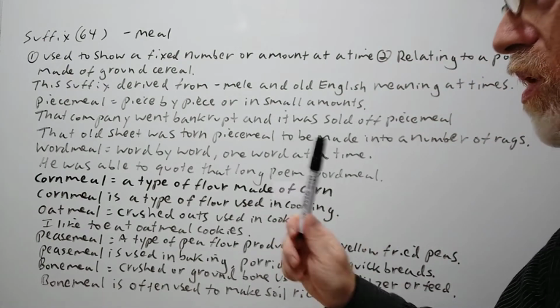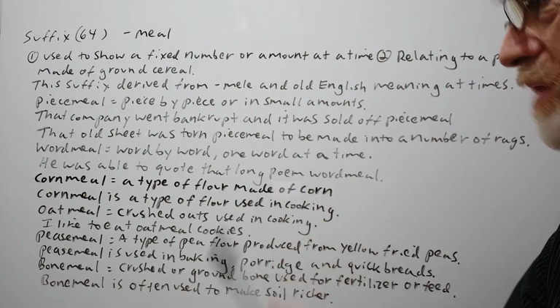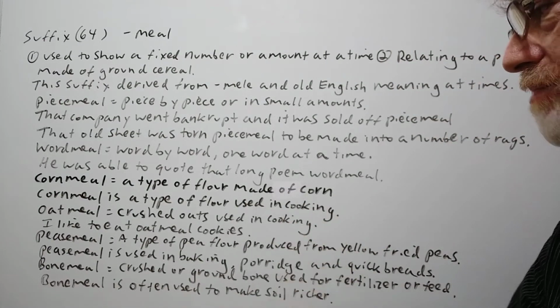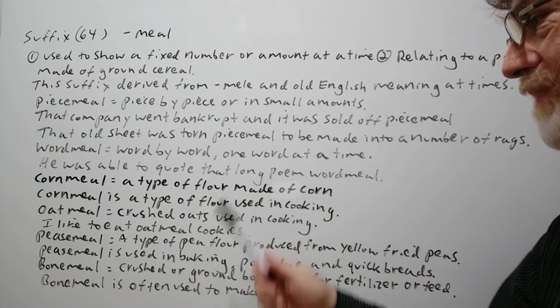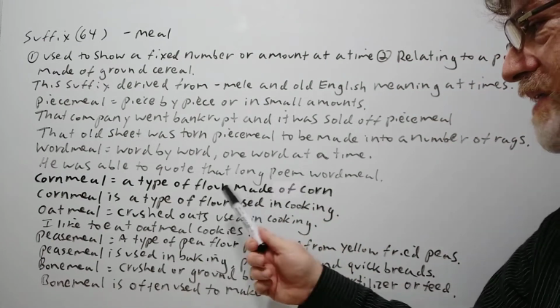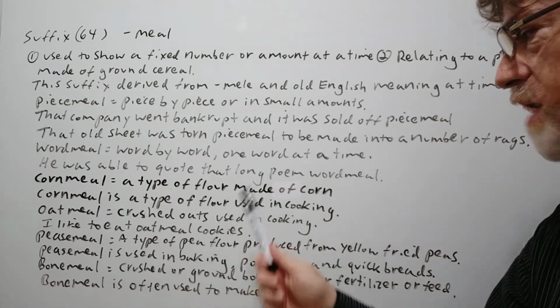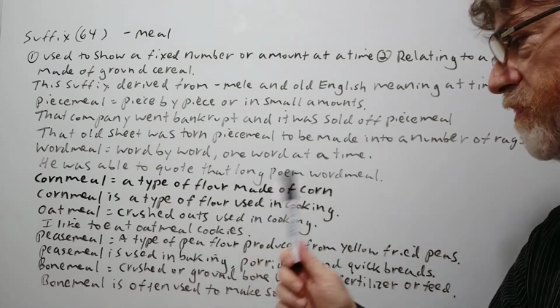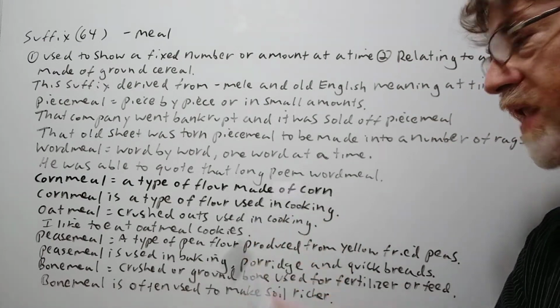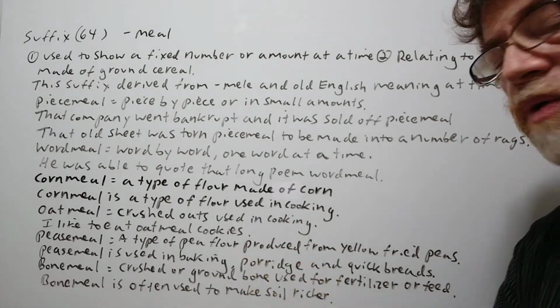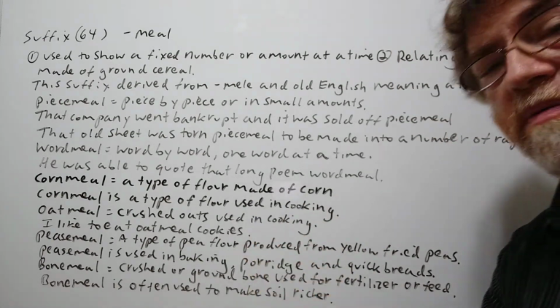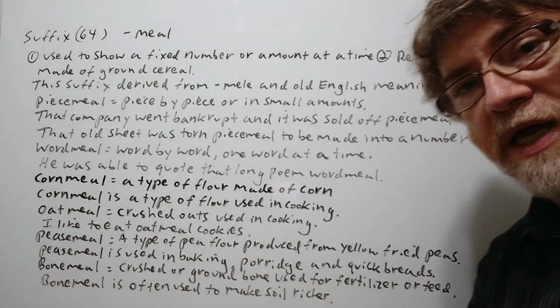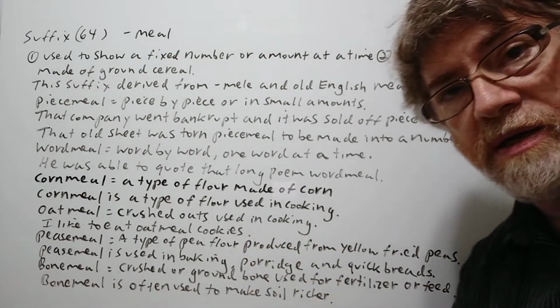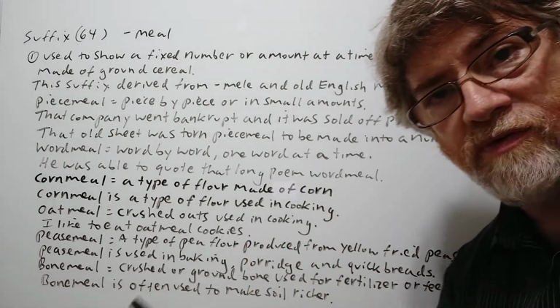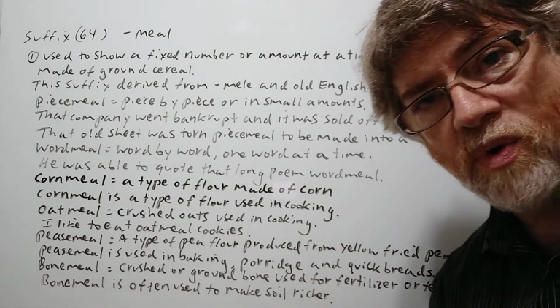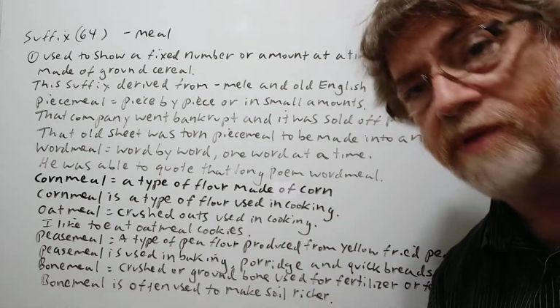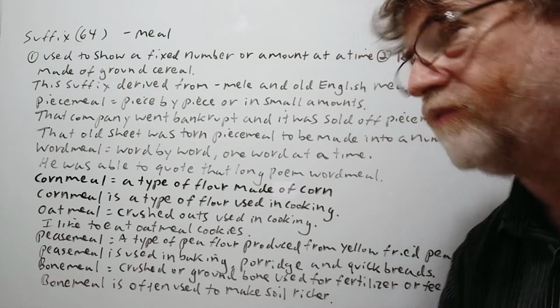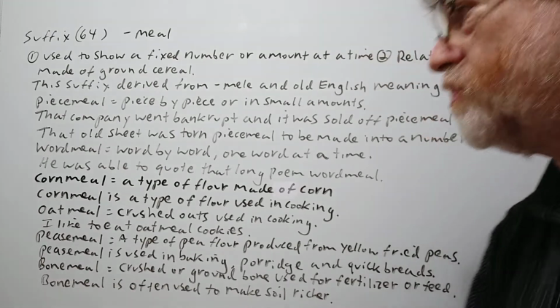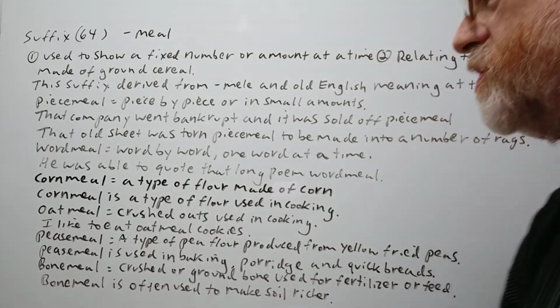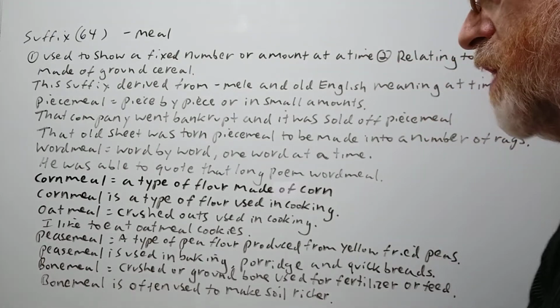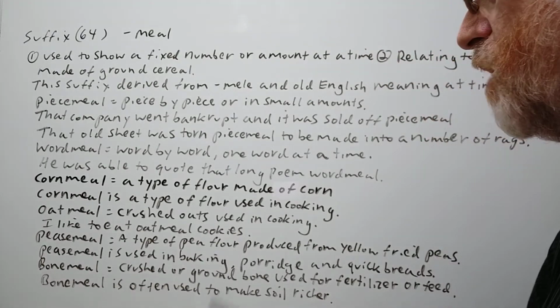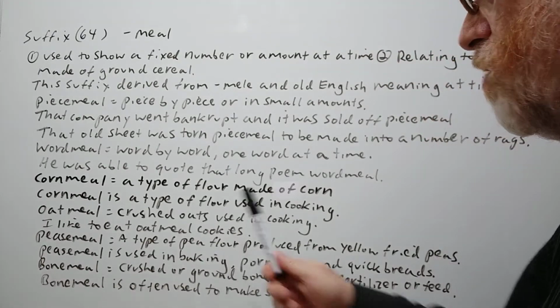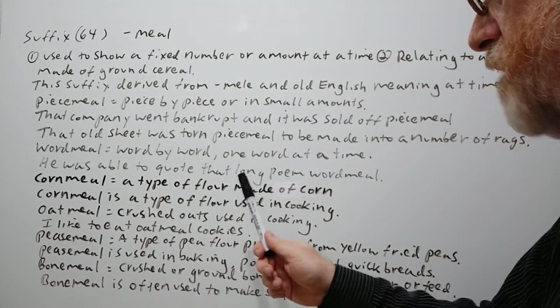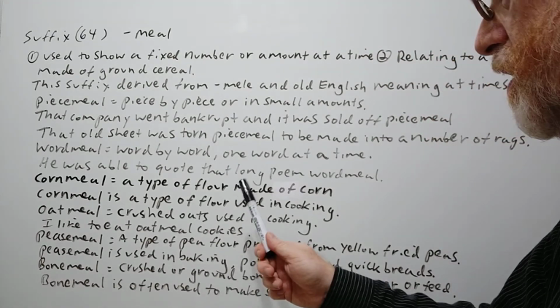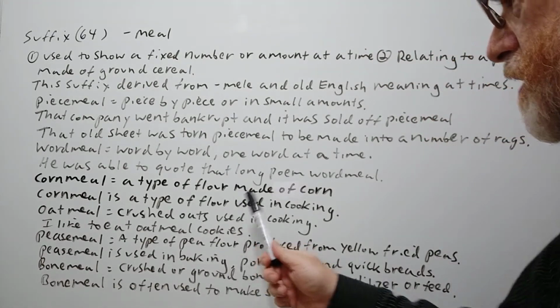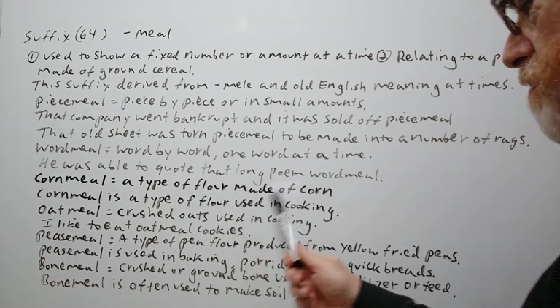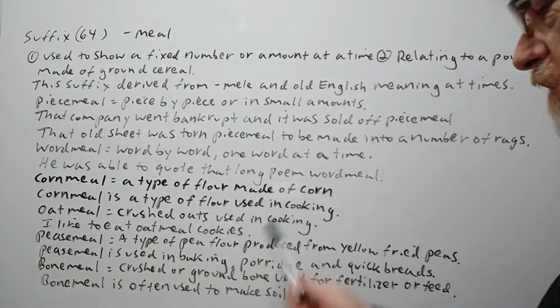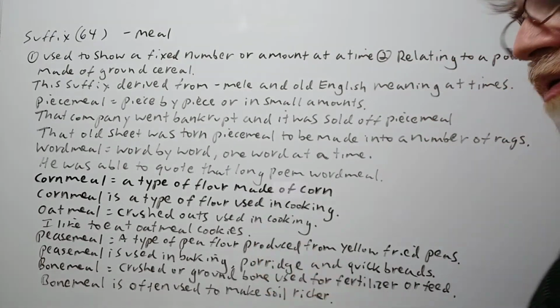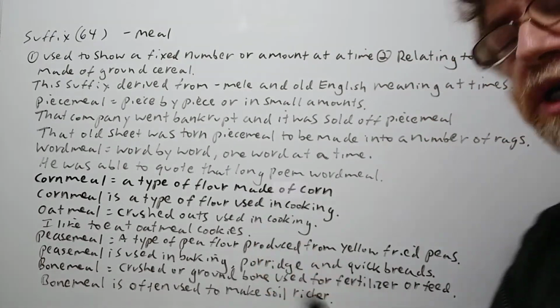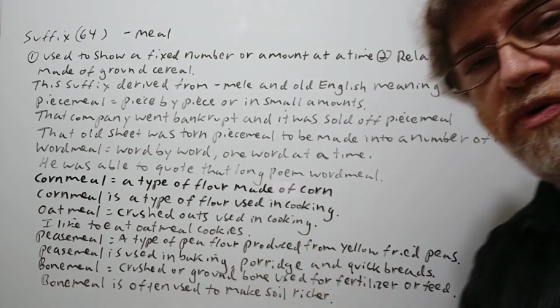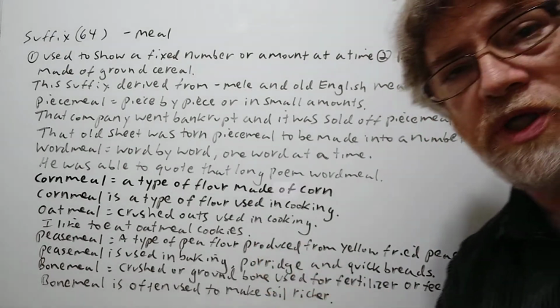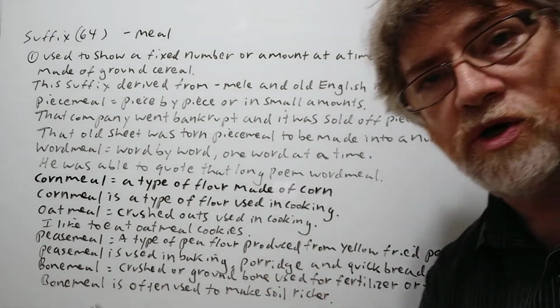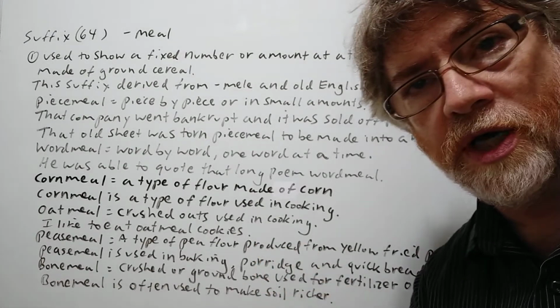'Cornmeal' is a type of flour made of corn. Cornmeal is a type of flour used in cooking.